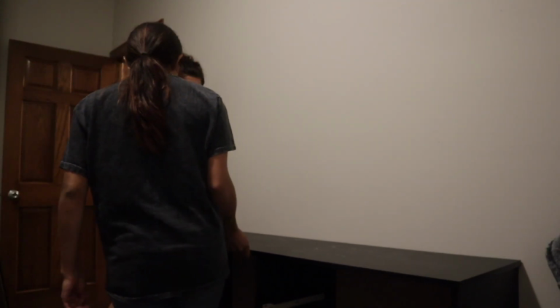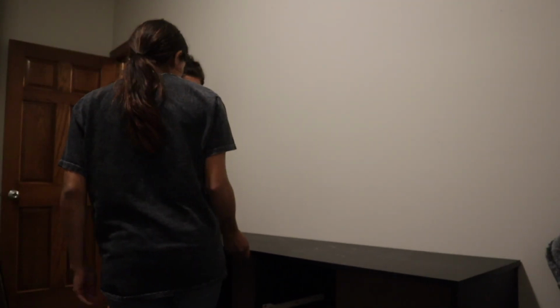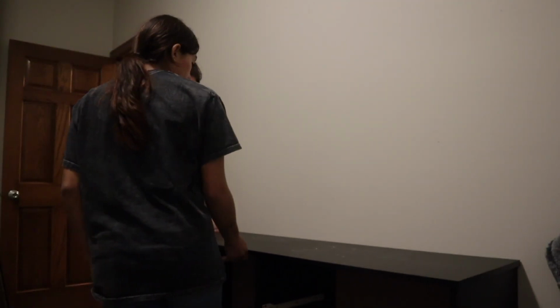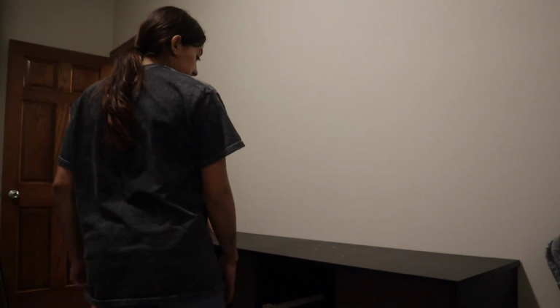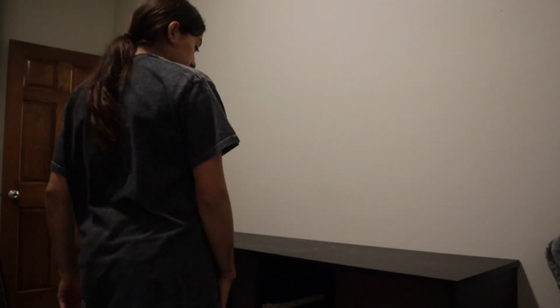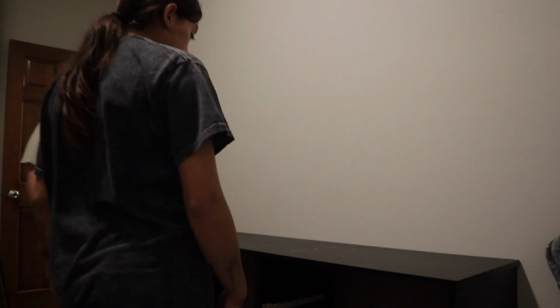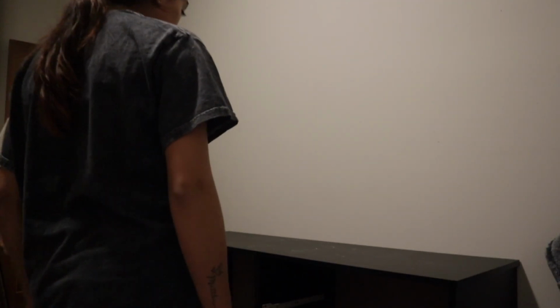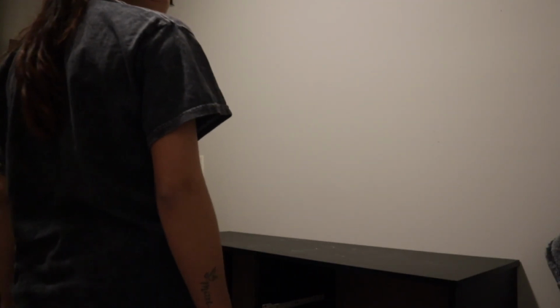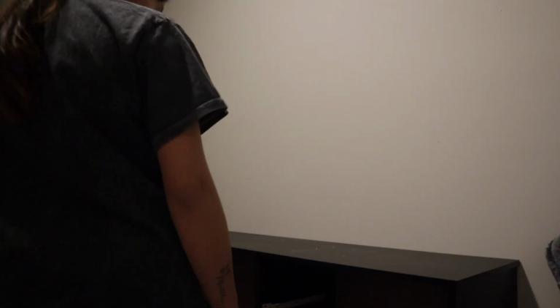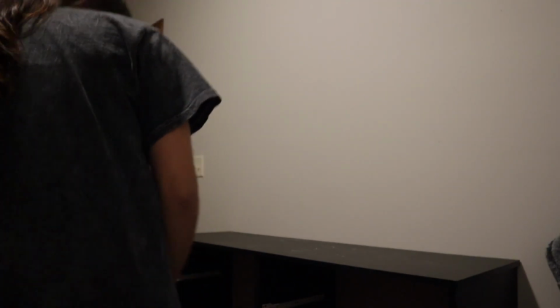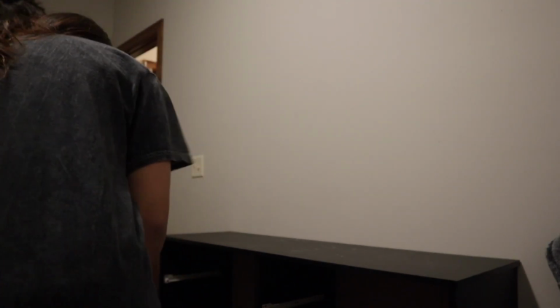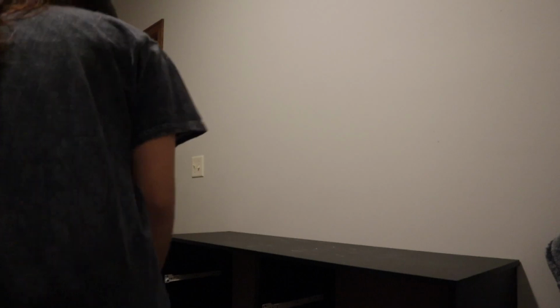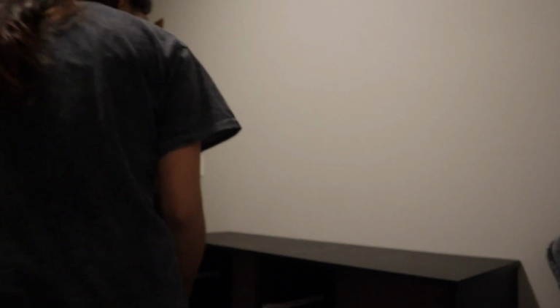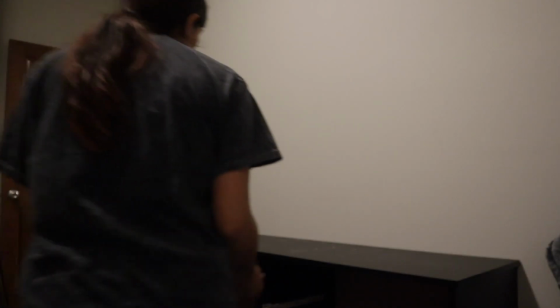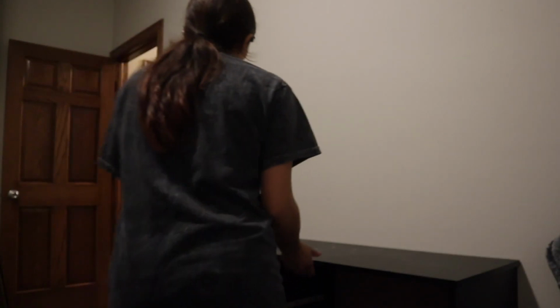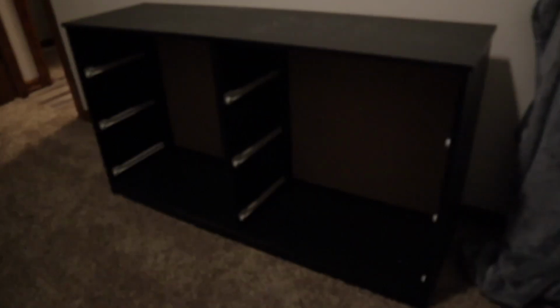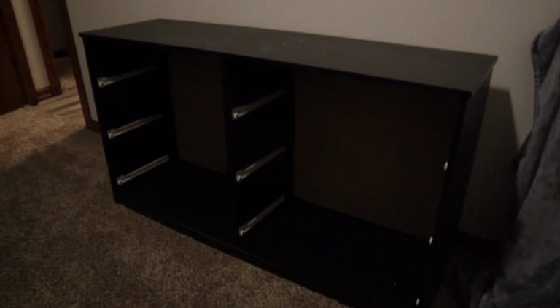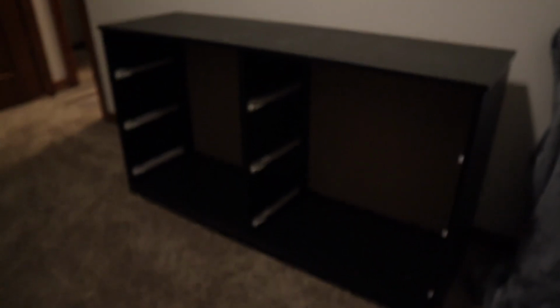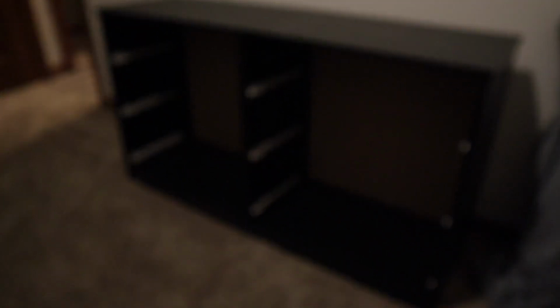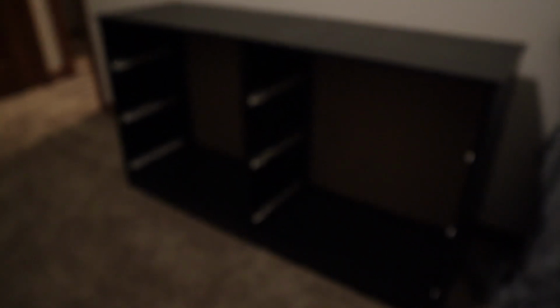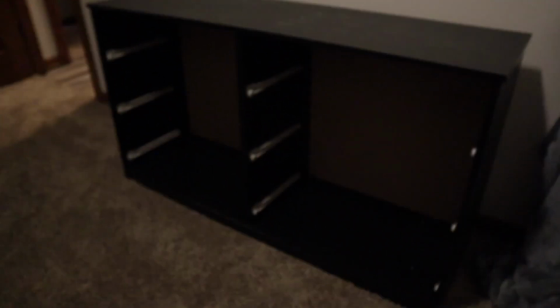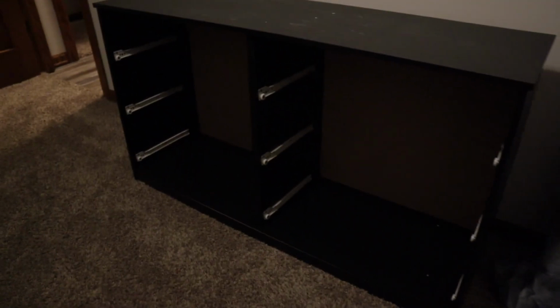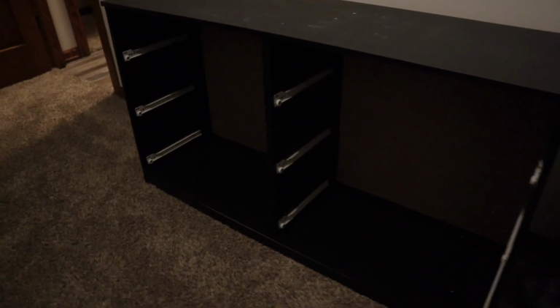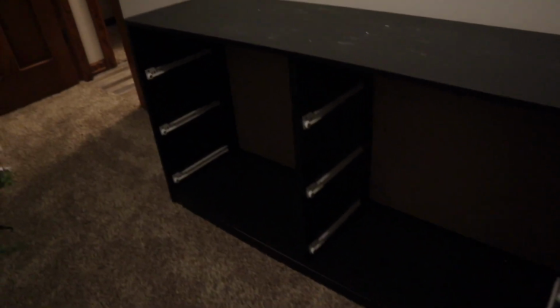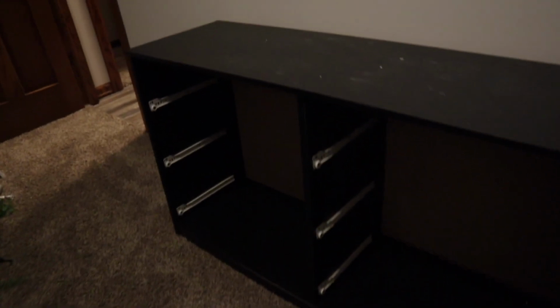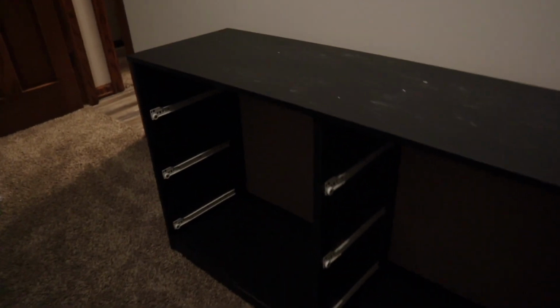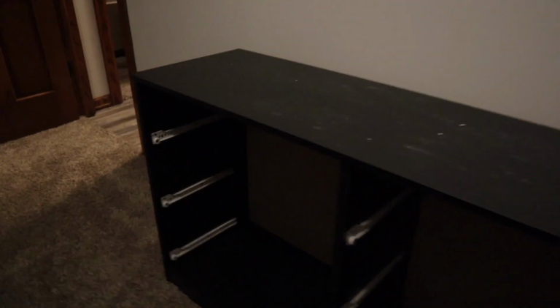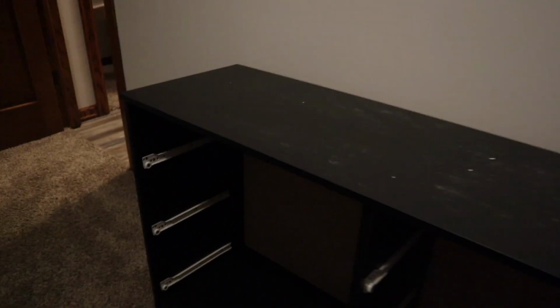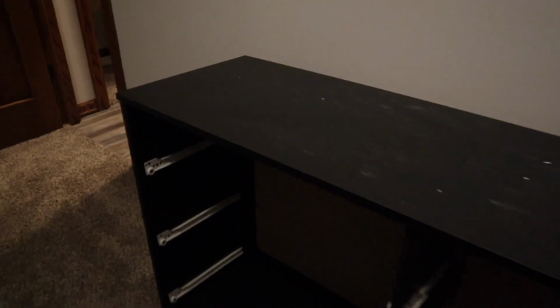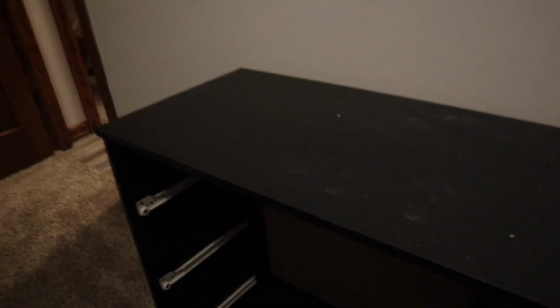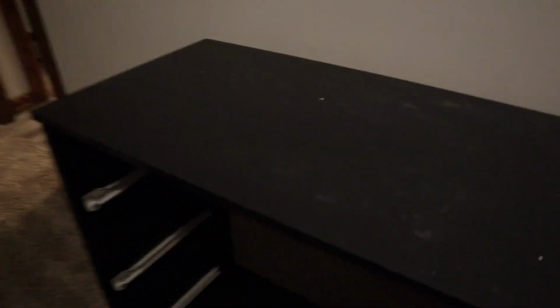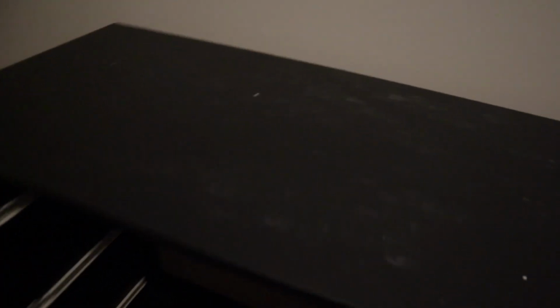We just built this dresser — is that like where you want it? I actually think so. We're gonna start bringing the drawers in and then I gotta walk it off.